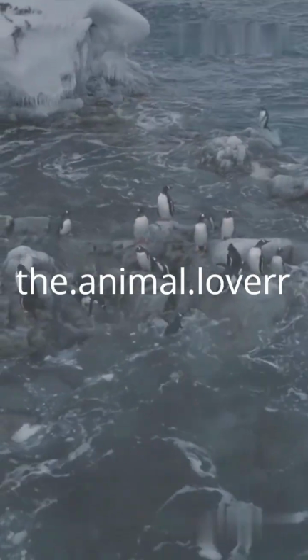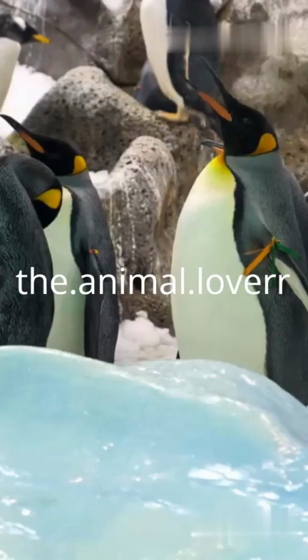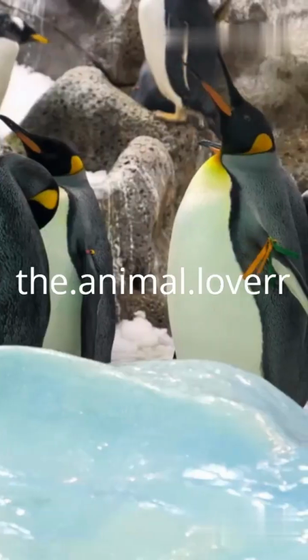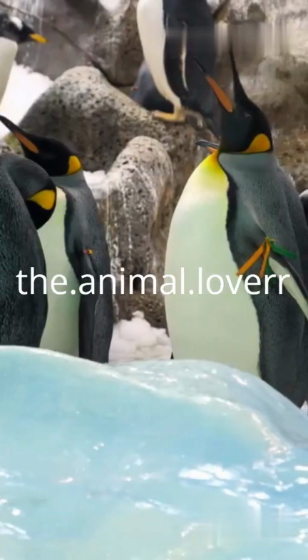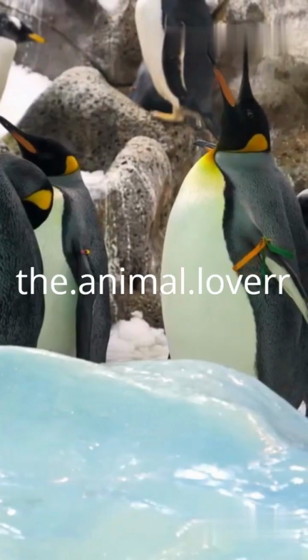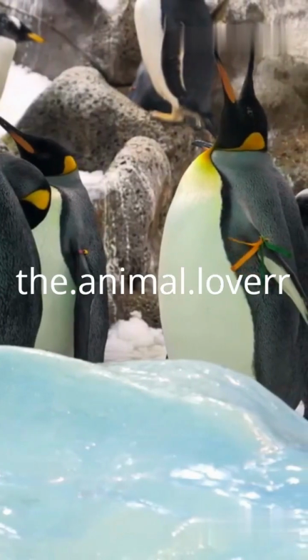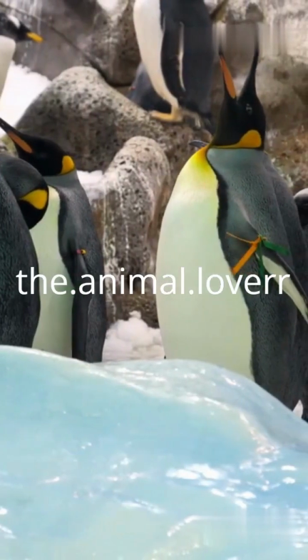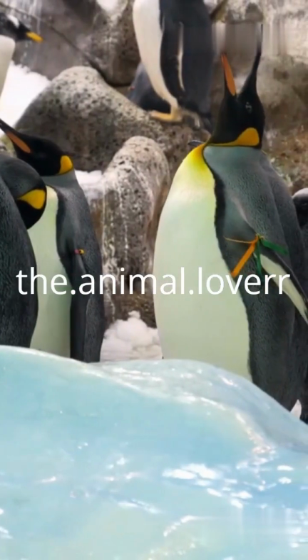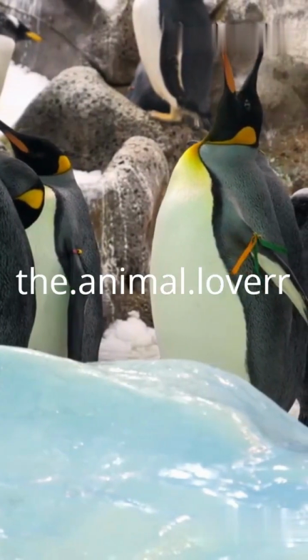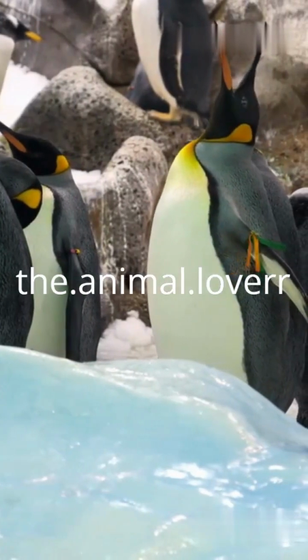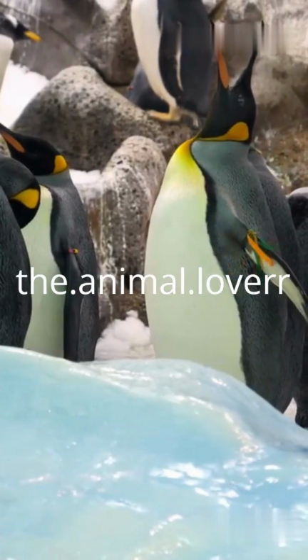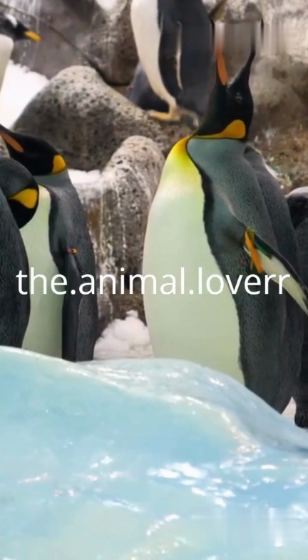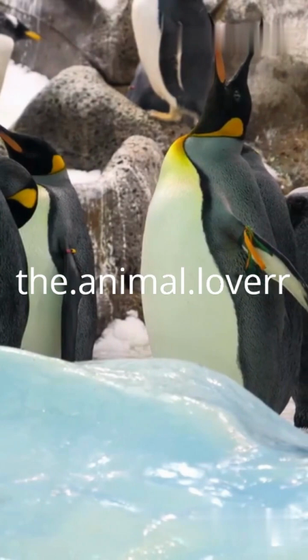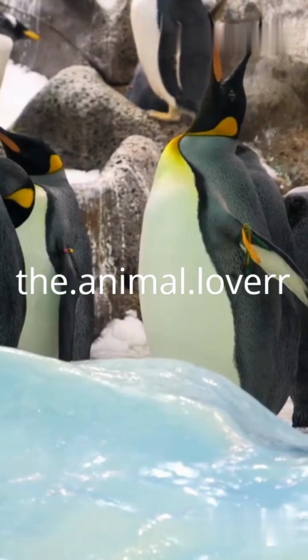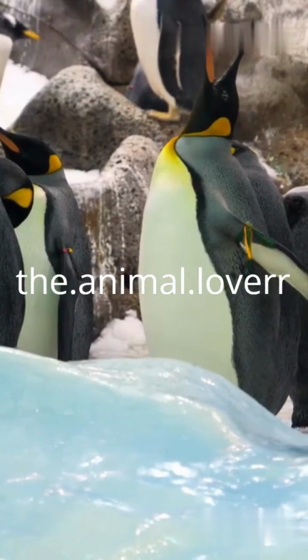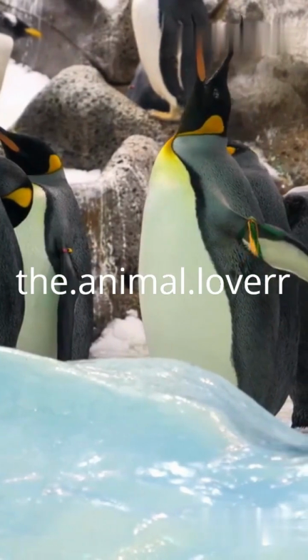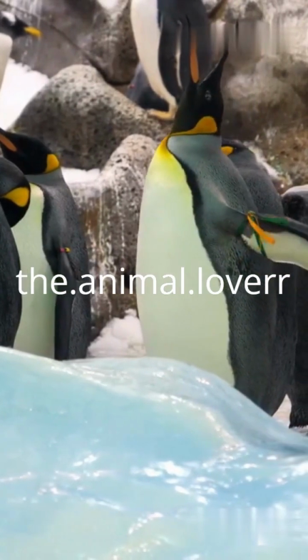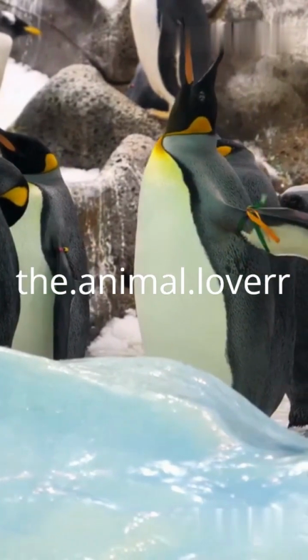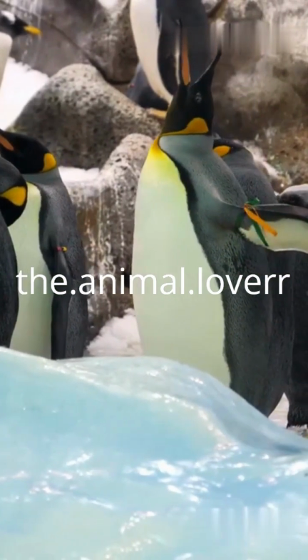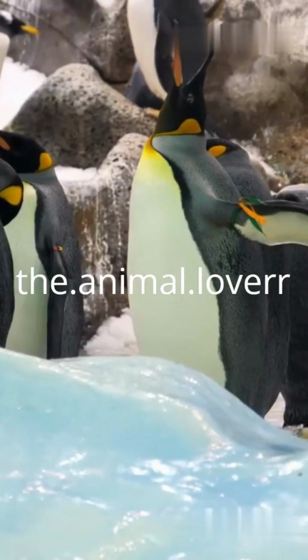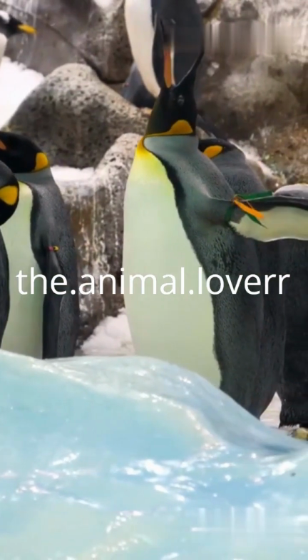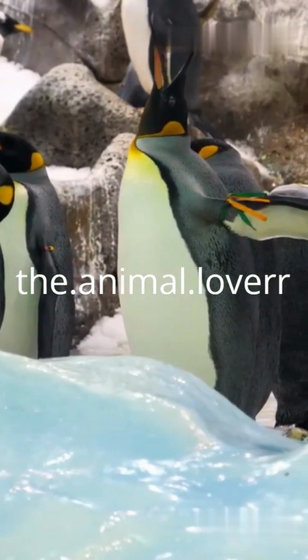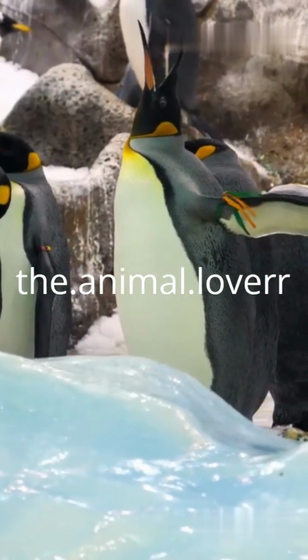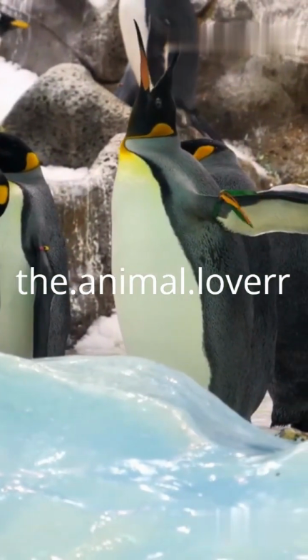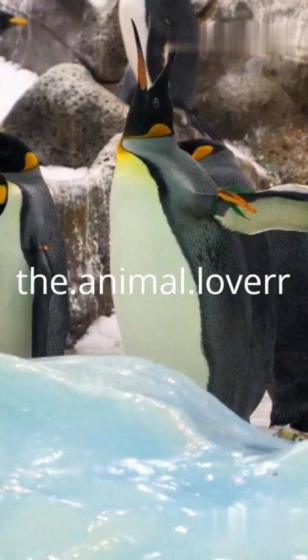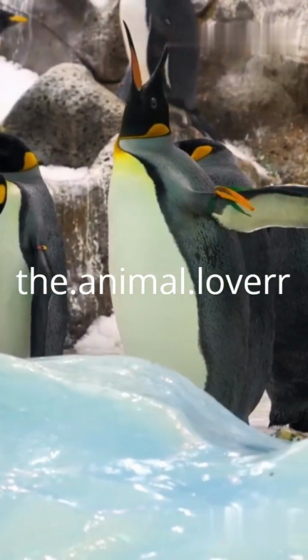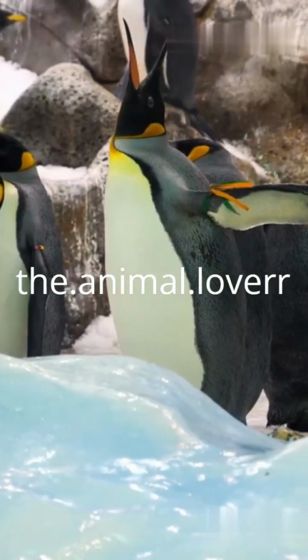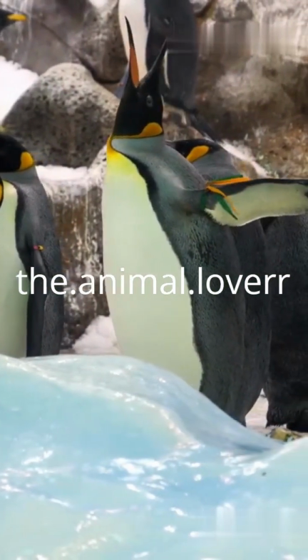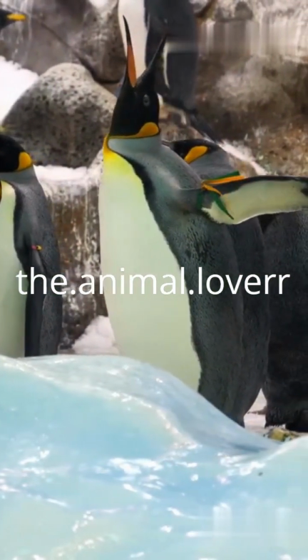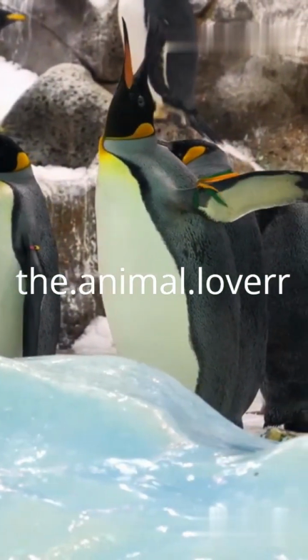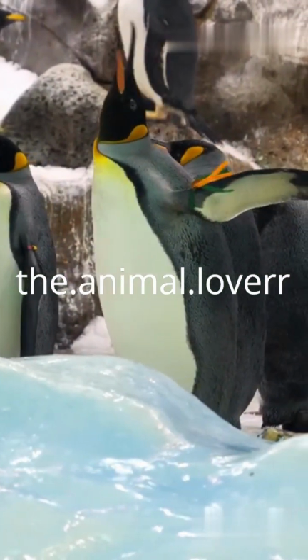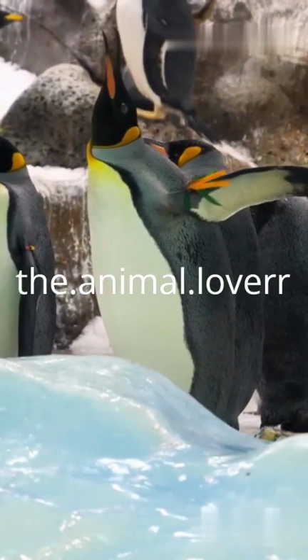These huddles rotate, so every penguin gets a turn in the warm center. It's teamwork at its finest.